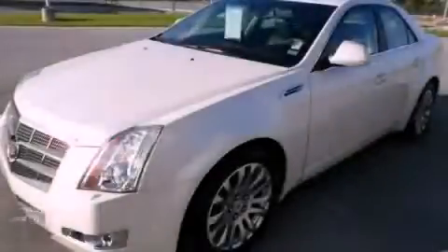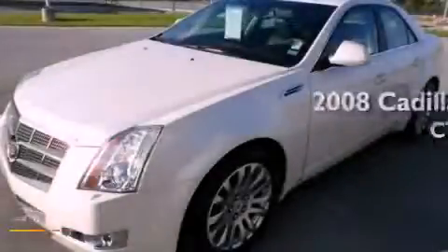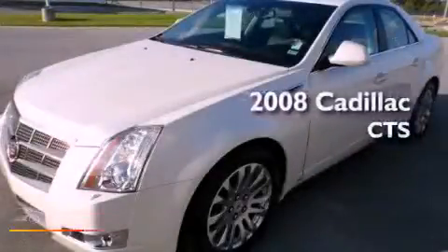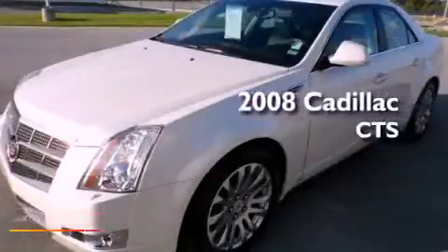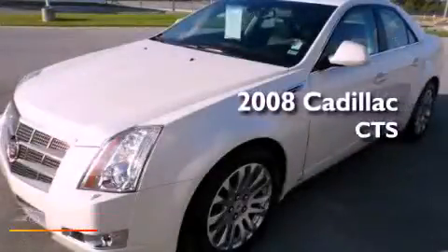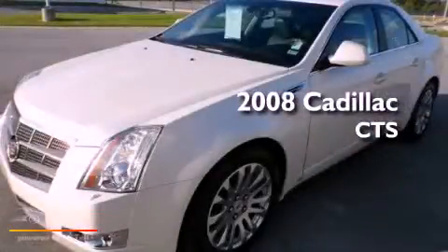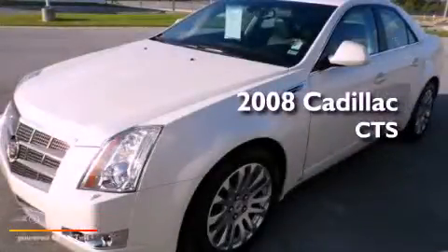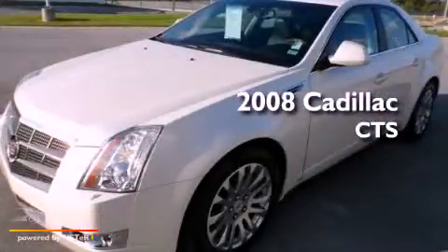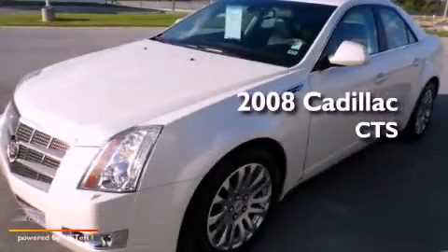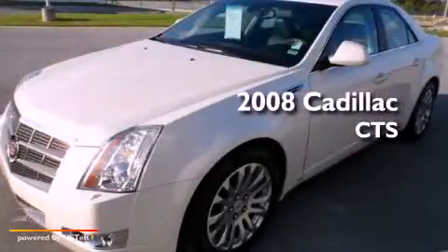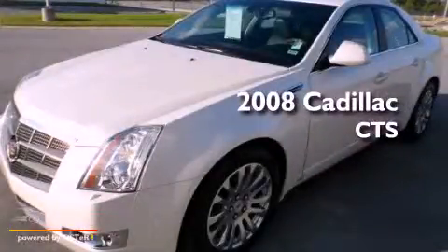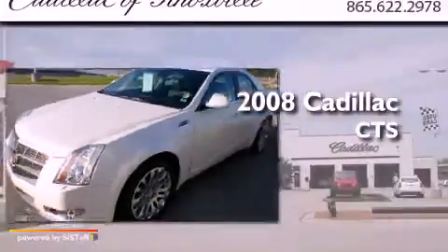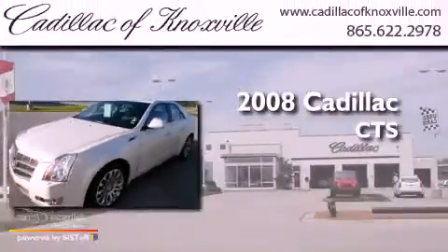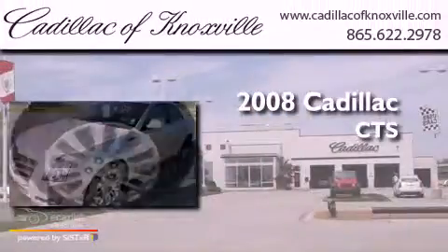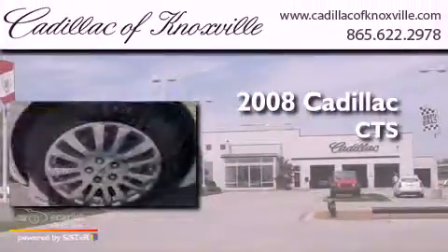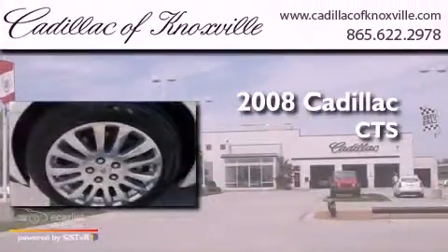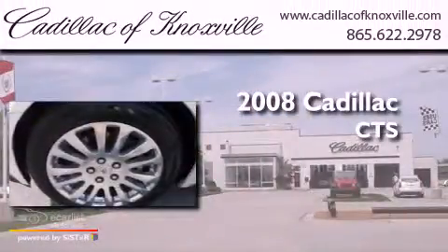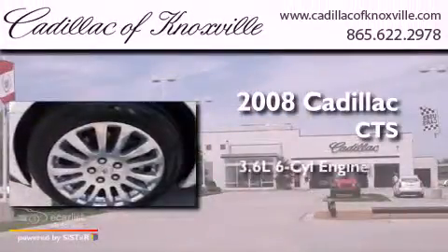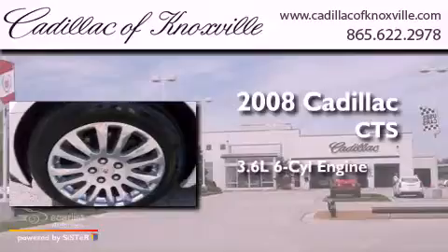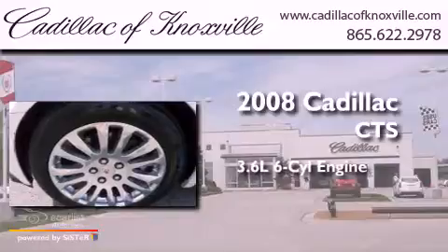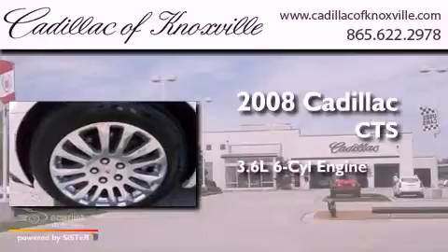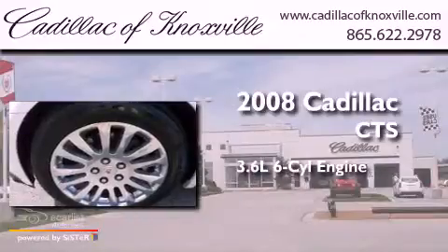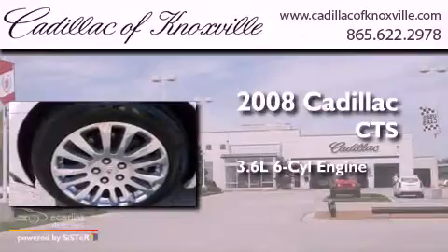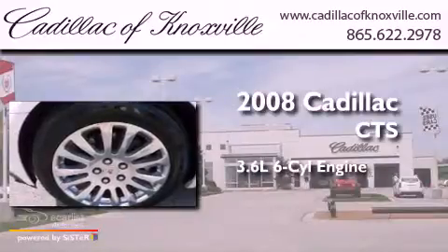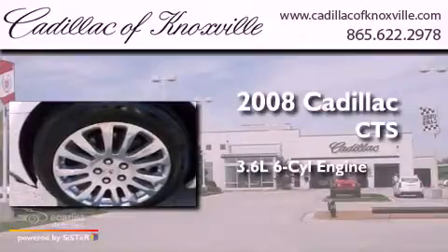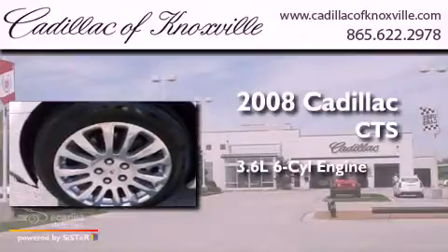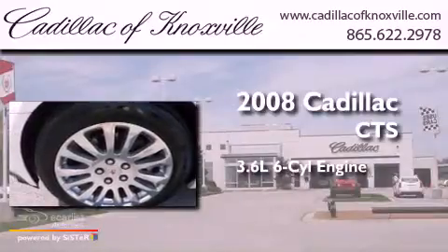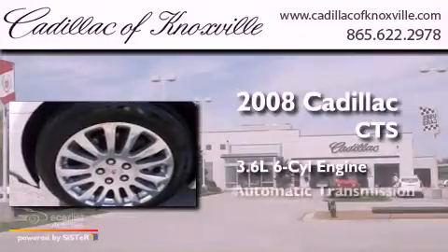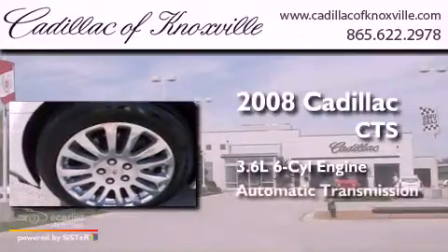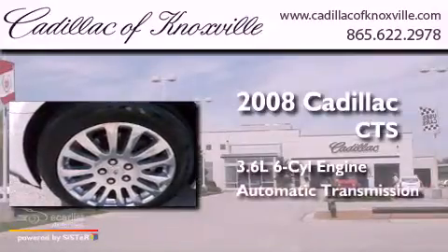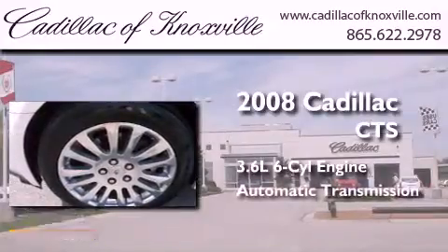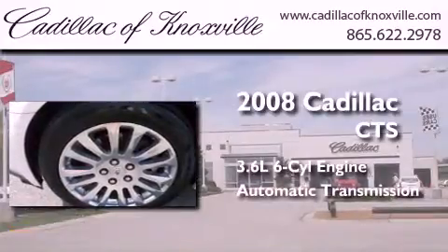This is a 2008 Cadillac CTS. It has a 3.6-liter six-cylinder engine and an automatic transmission.